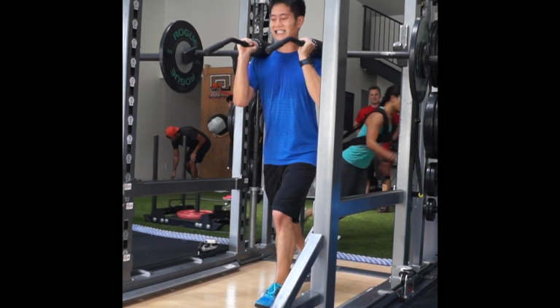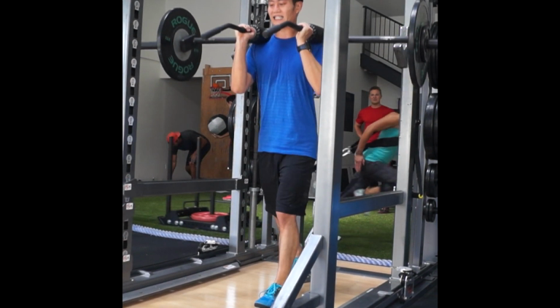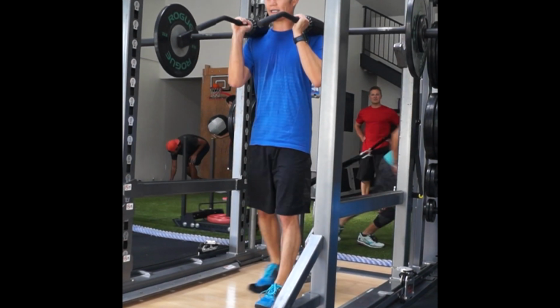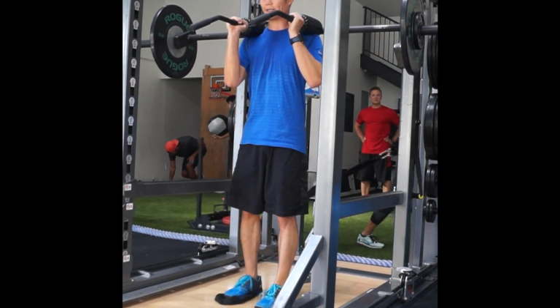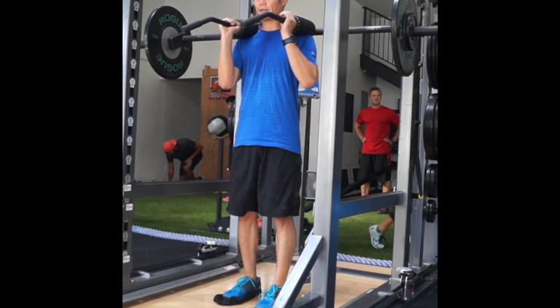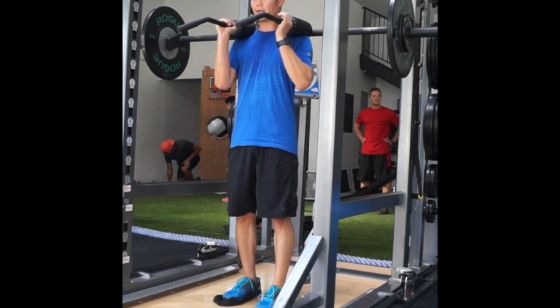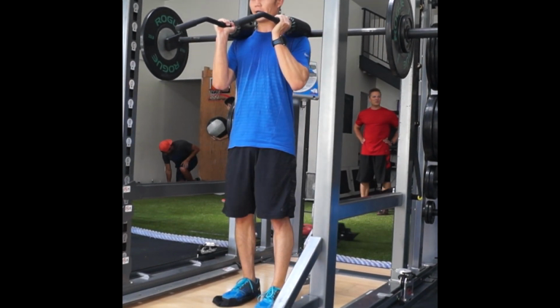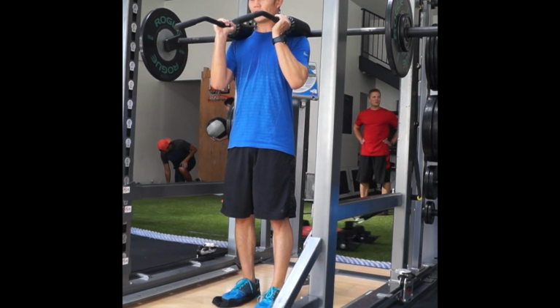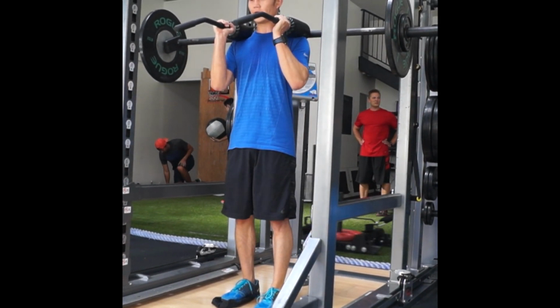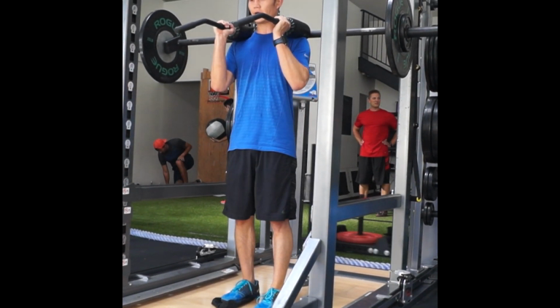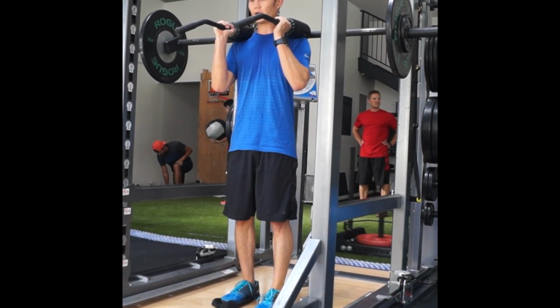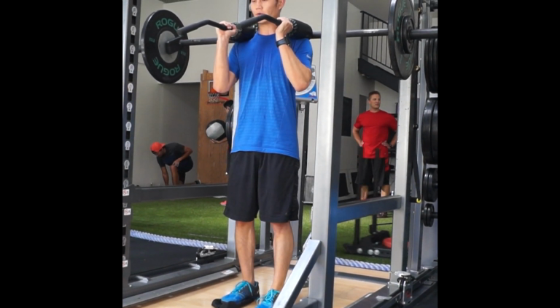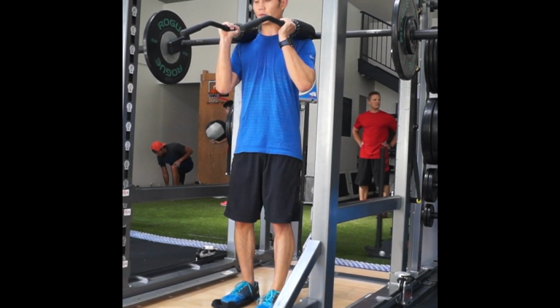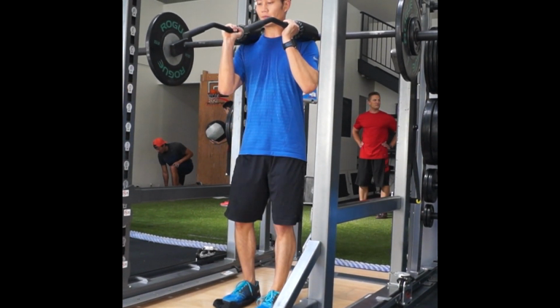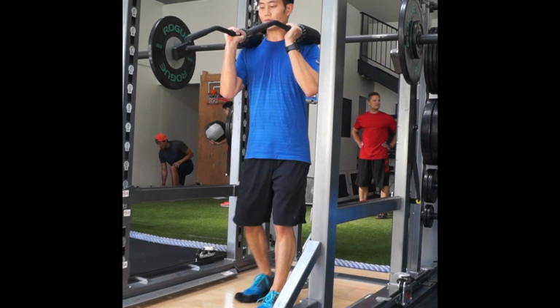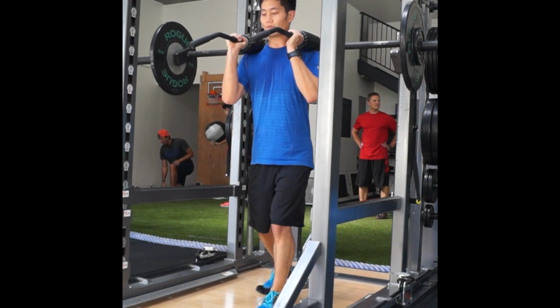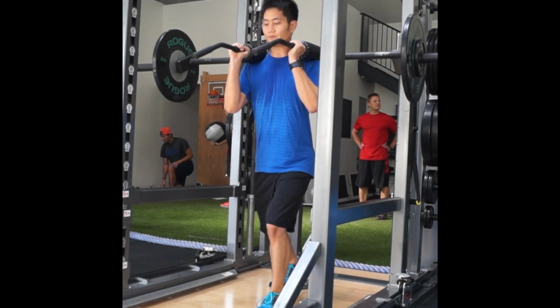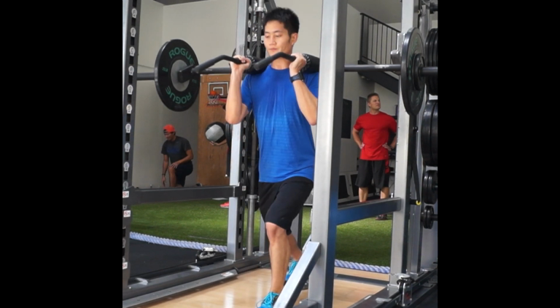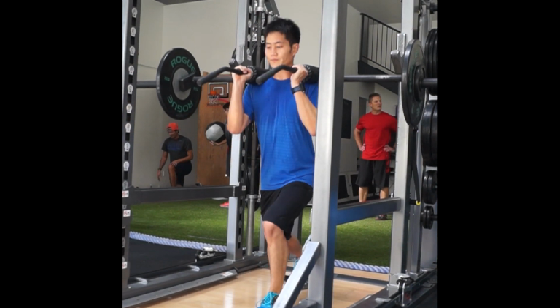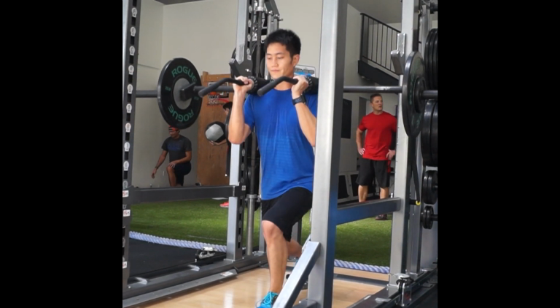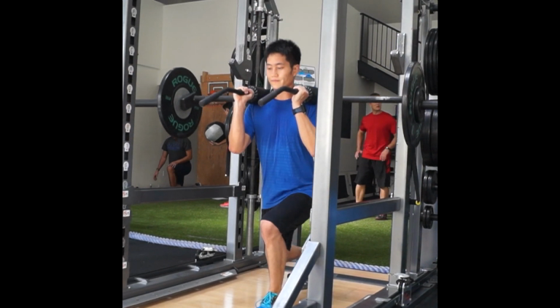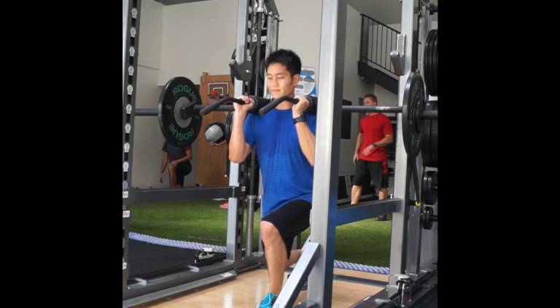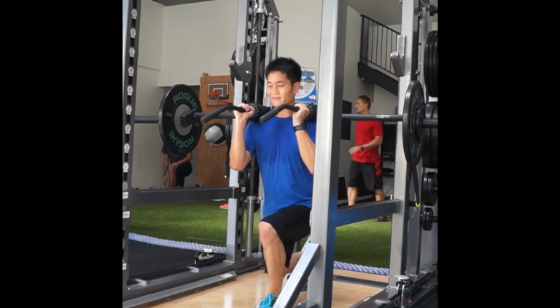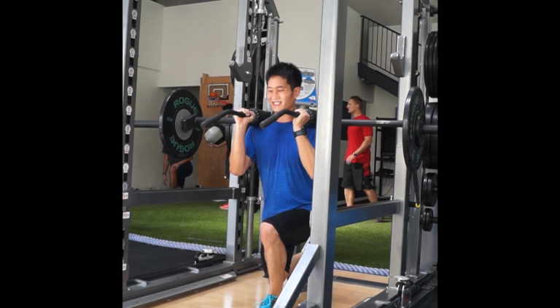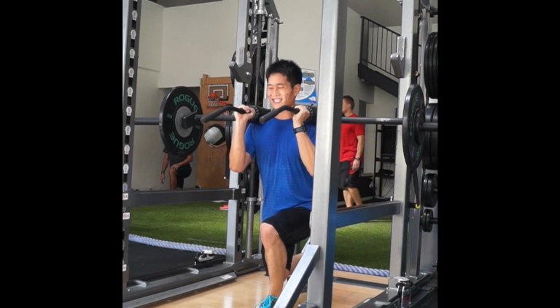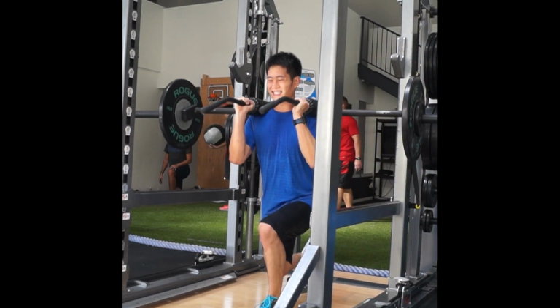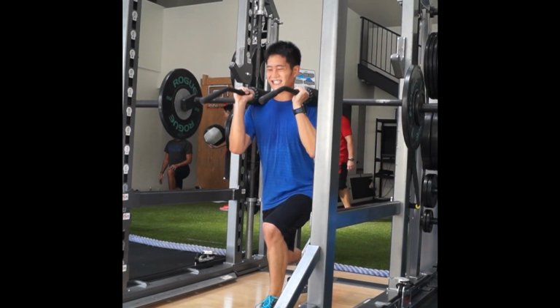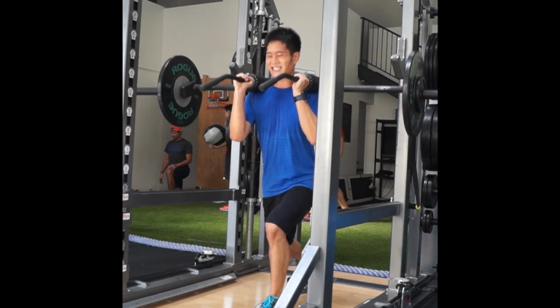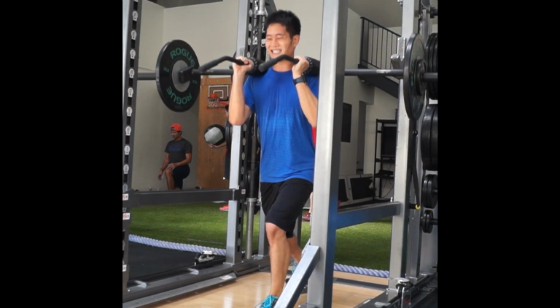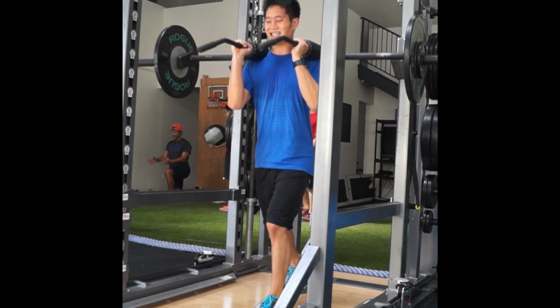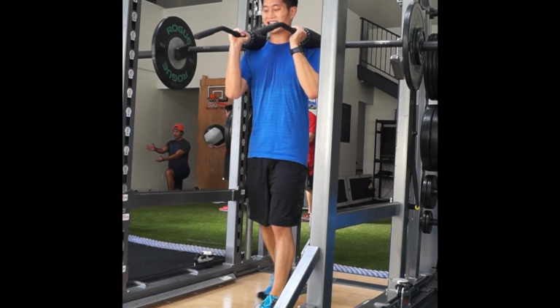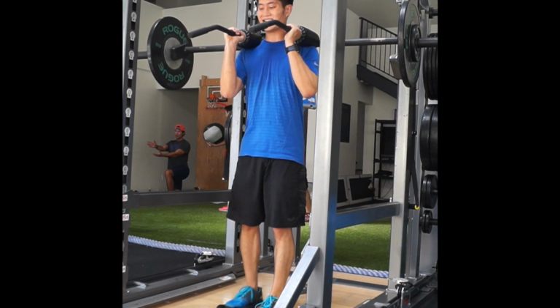Slide the leg straight back and pull up with the hamstrings and glute of the front leg.